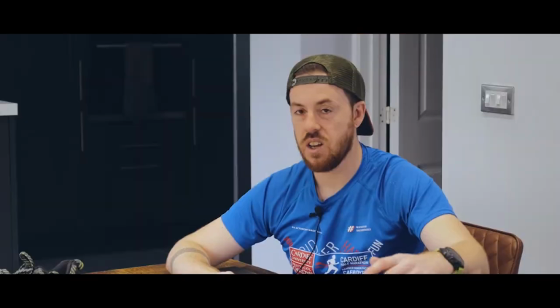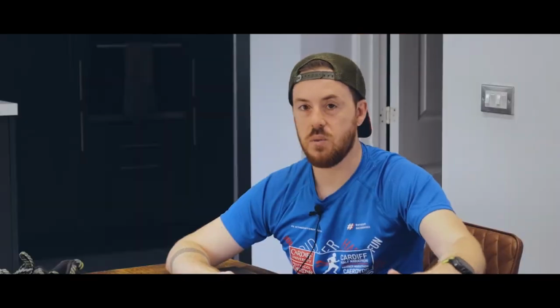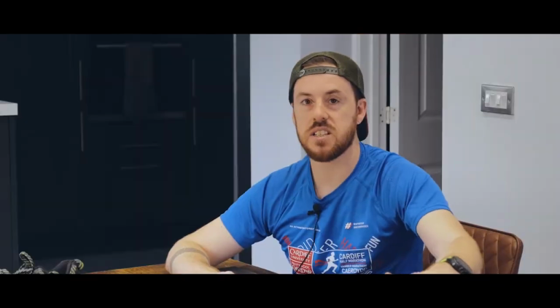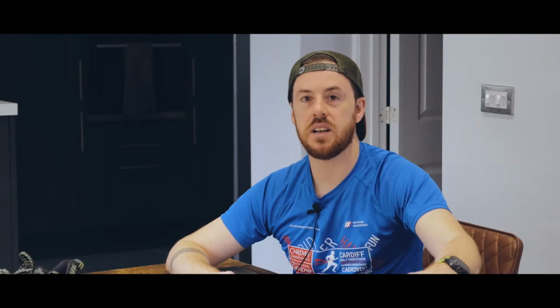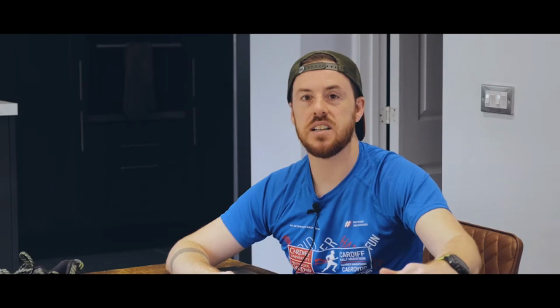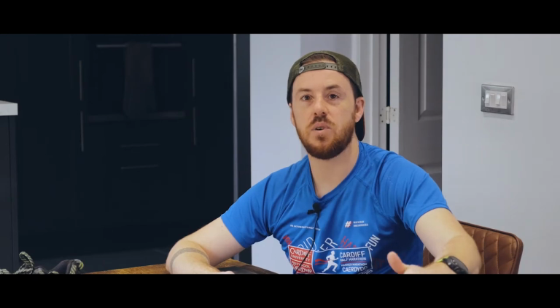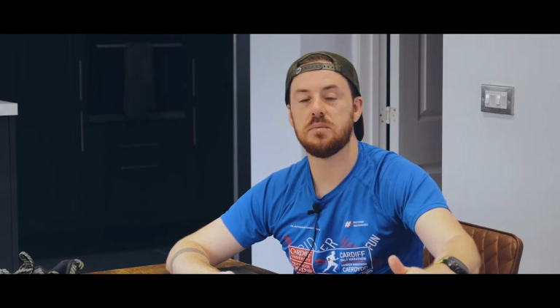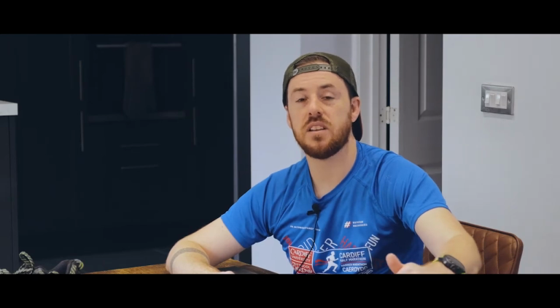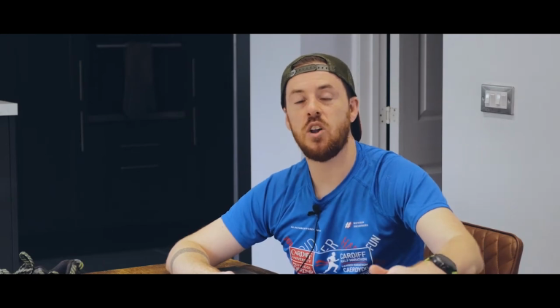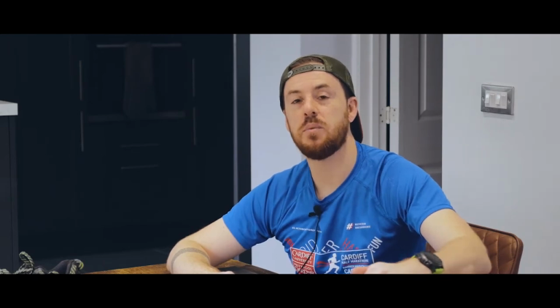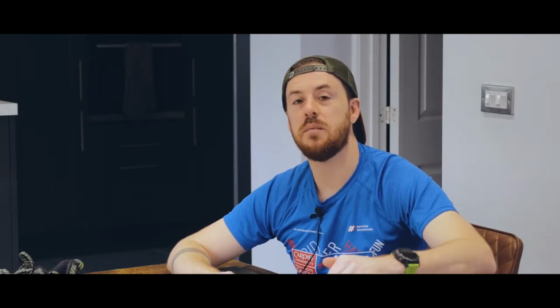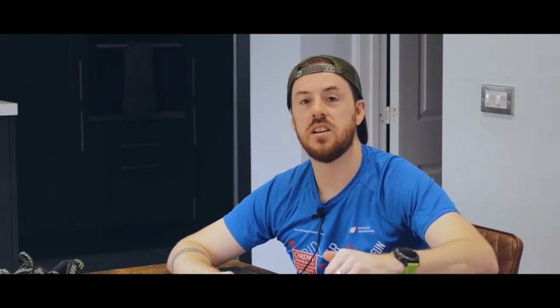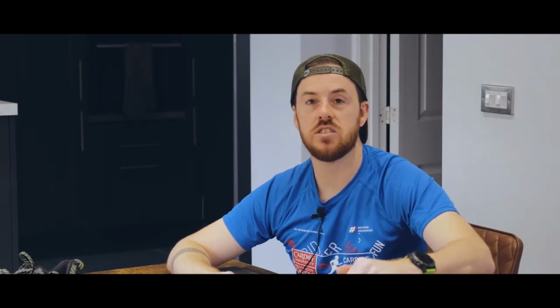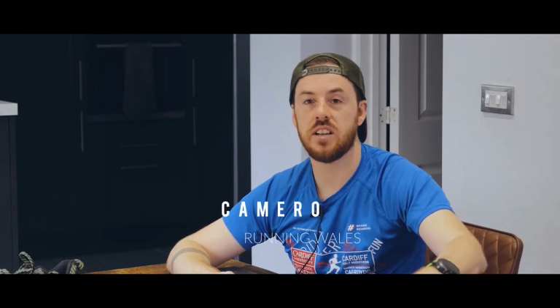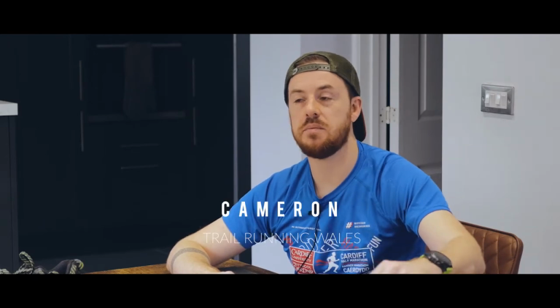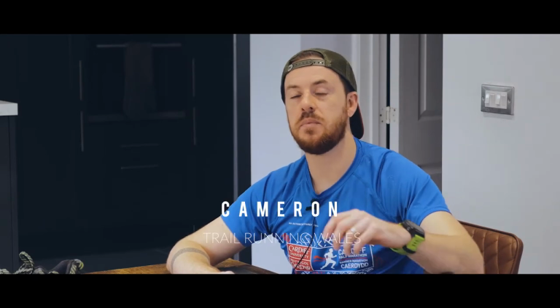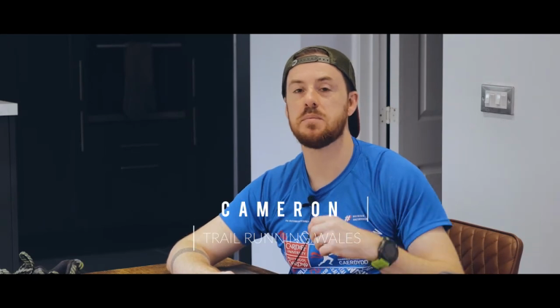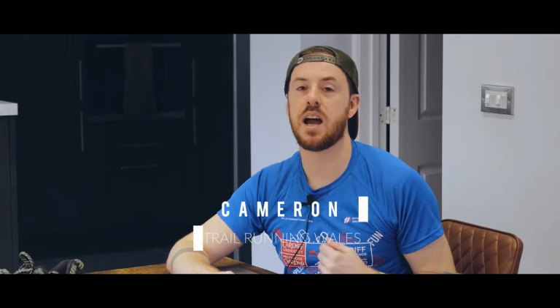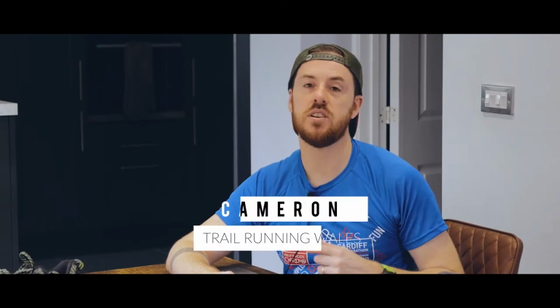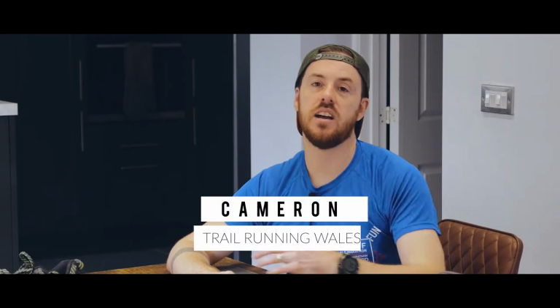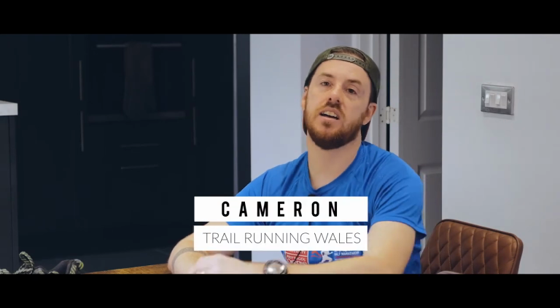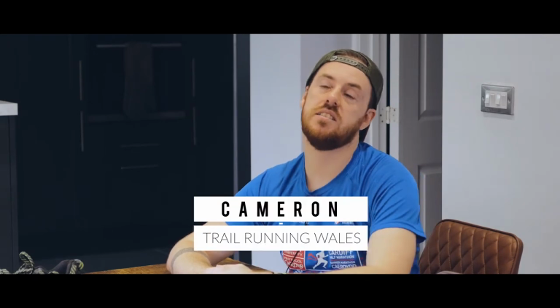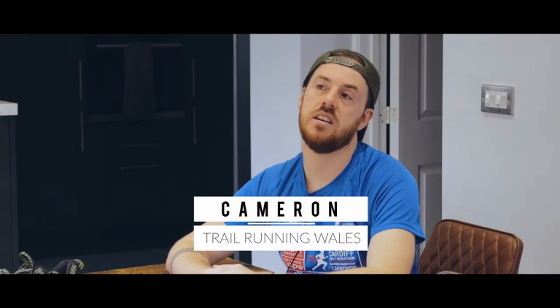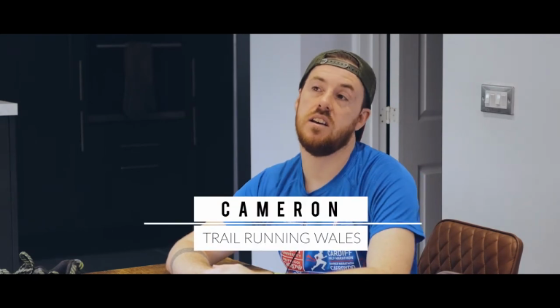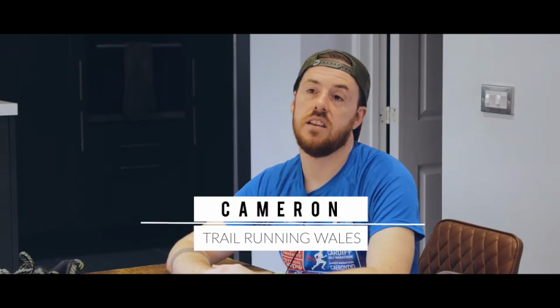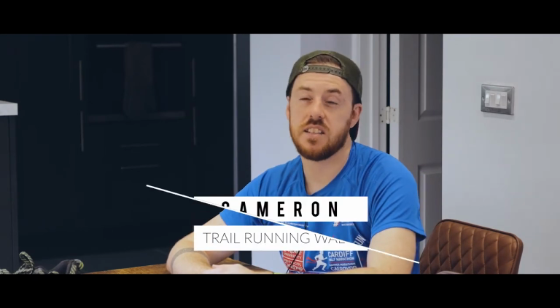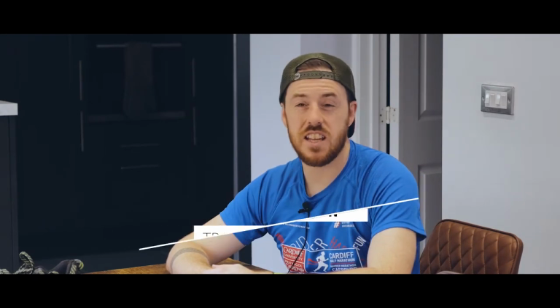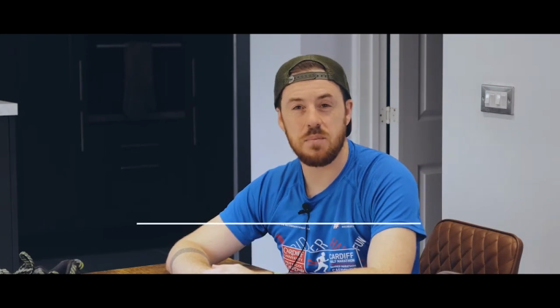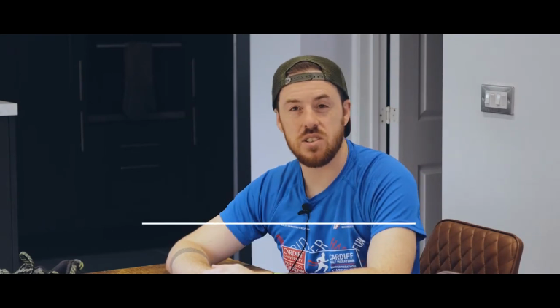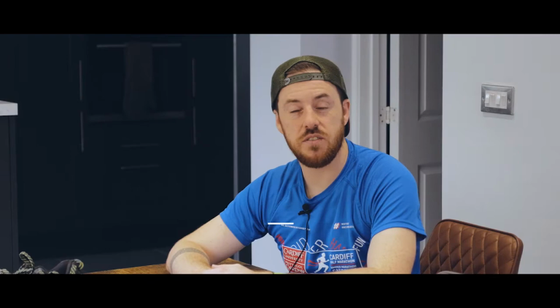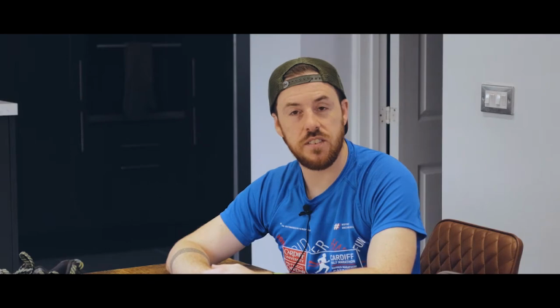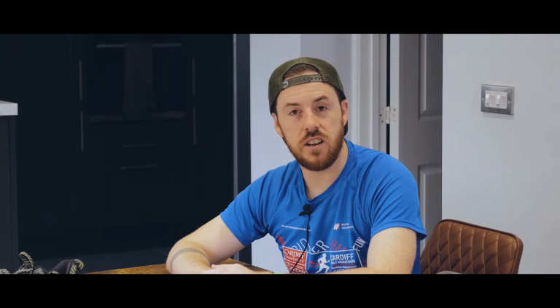What's up guys? Welcome to the vlog Becoming an Ultrarunner. My name's Cameron and this is episode 55.